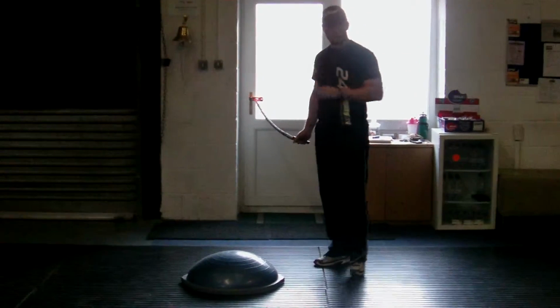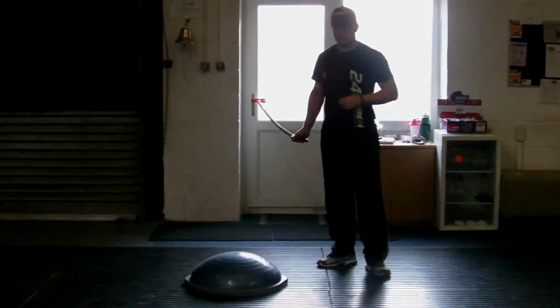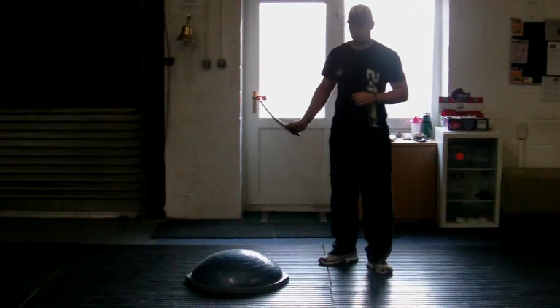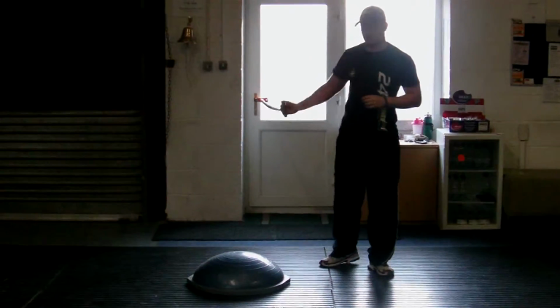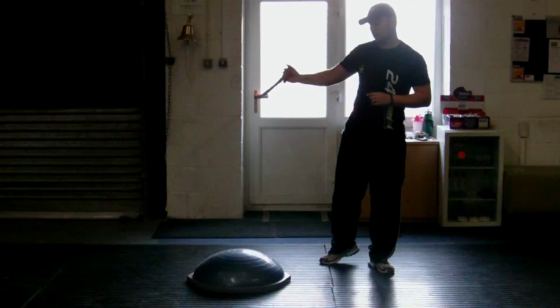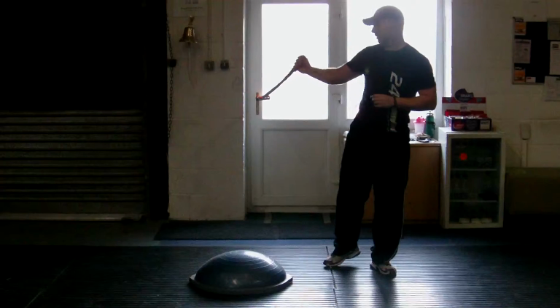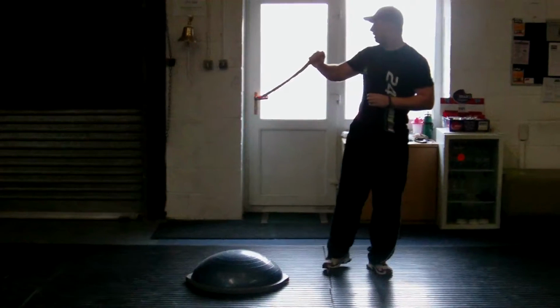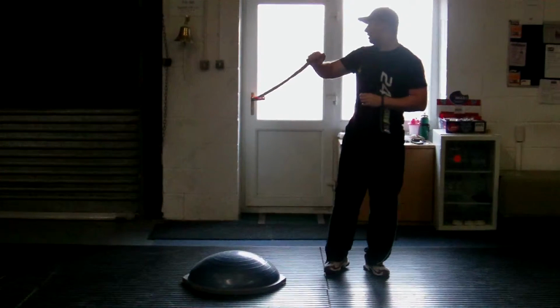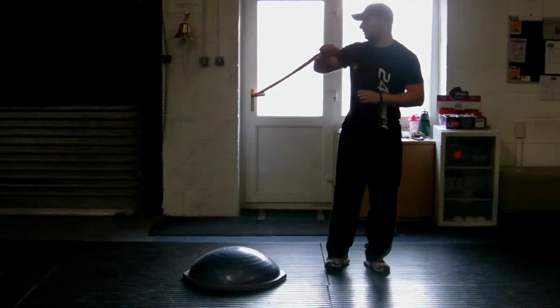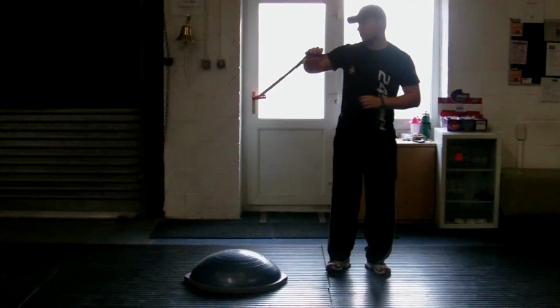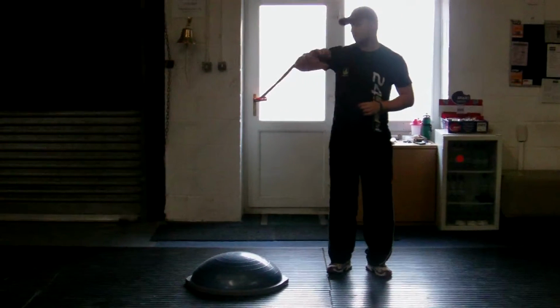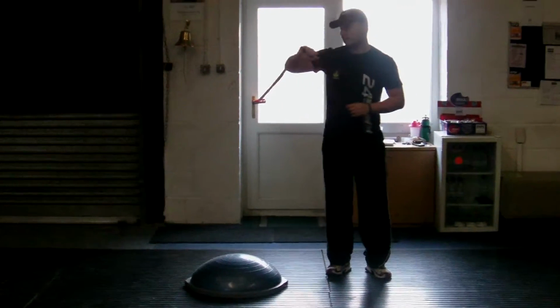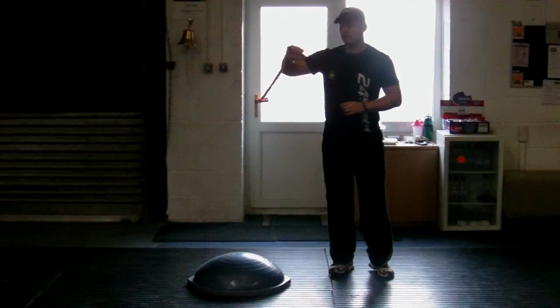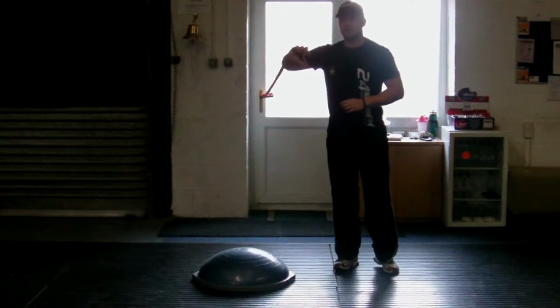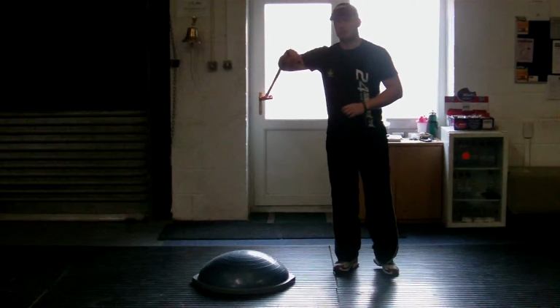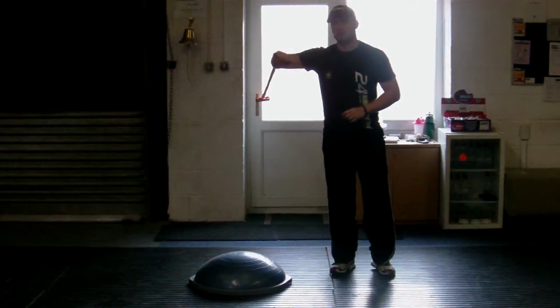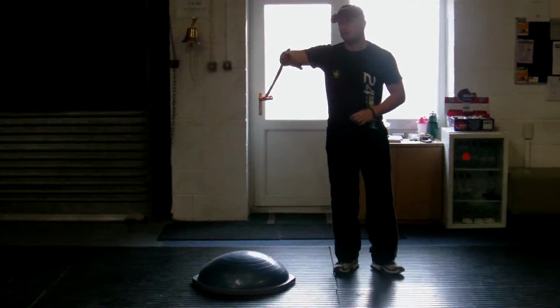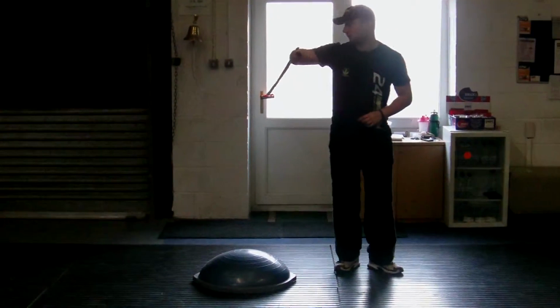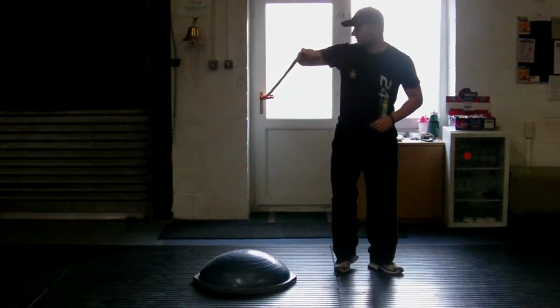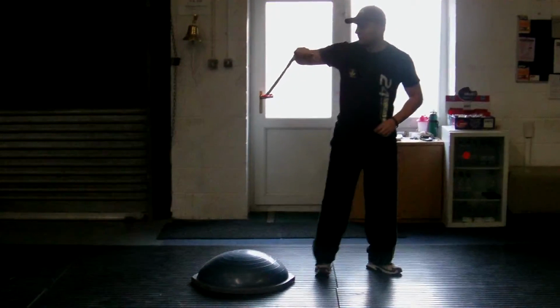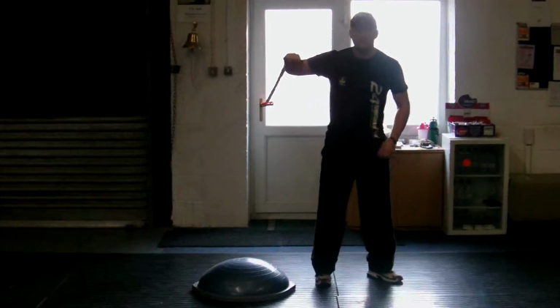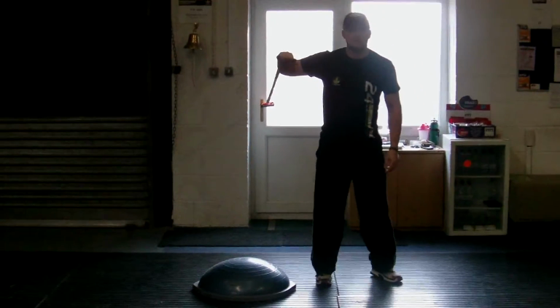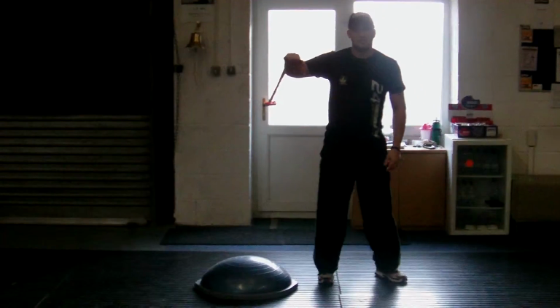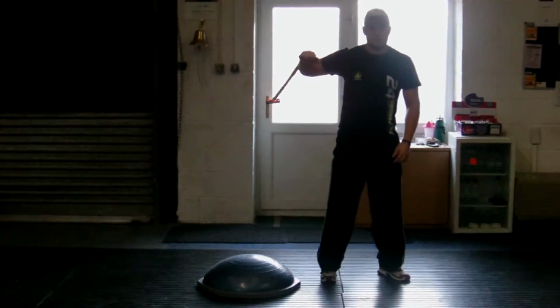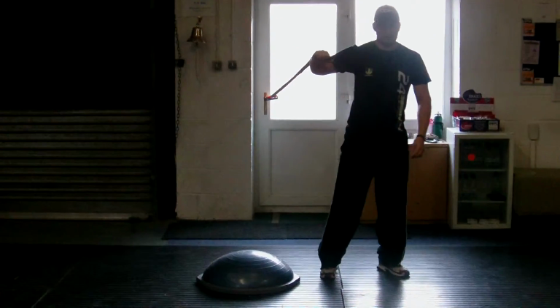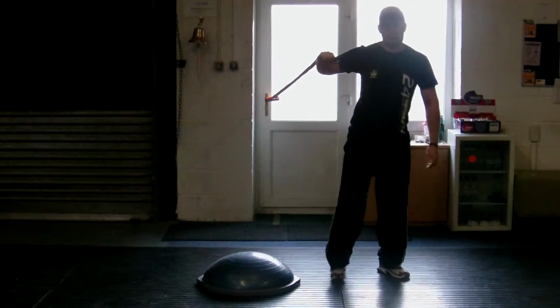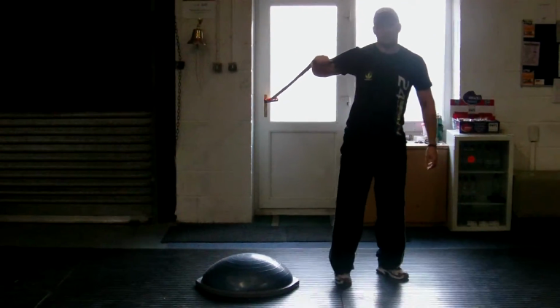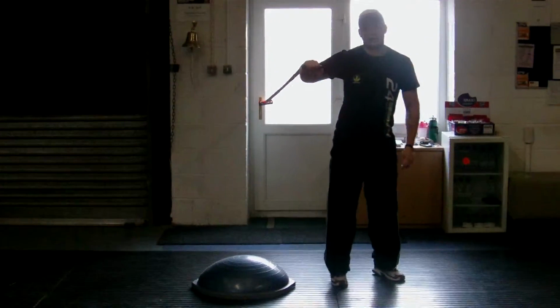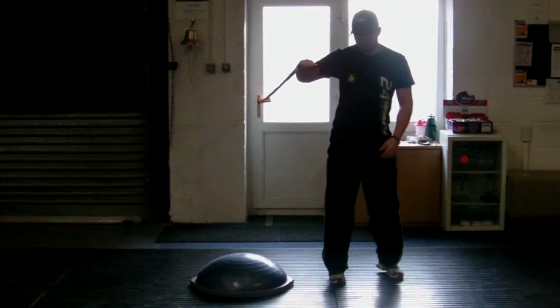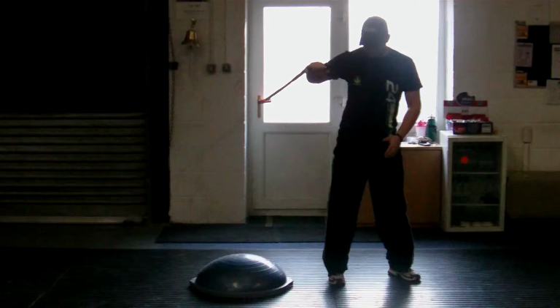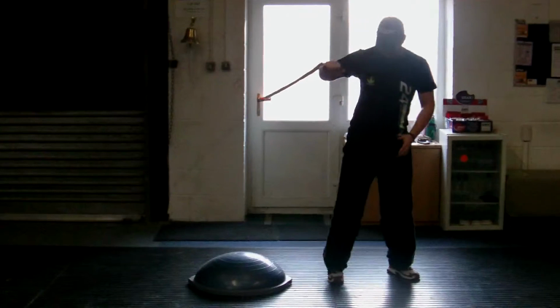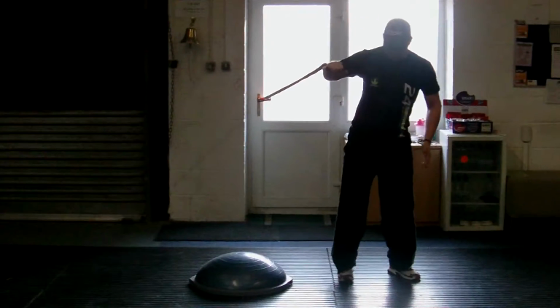What we're going to do: we're going to get the strength tube in, bend your elbow 90 degrees, and hold it at shoulder level.